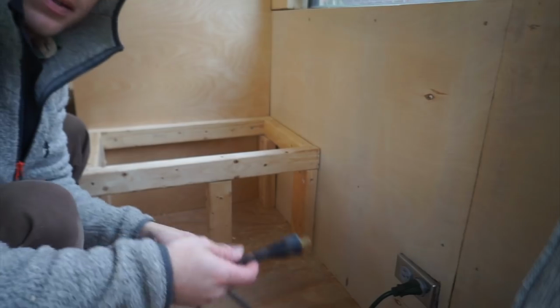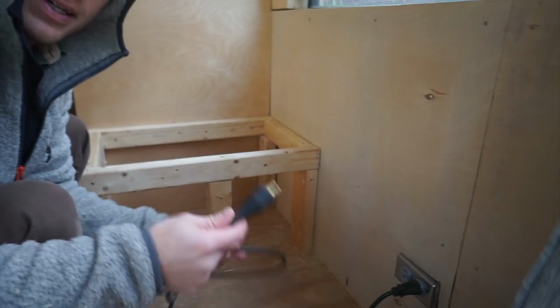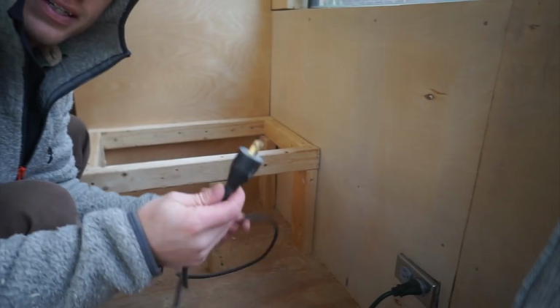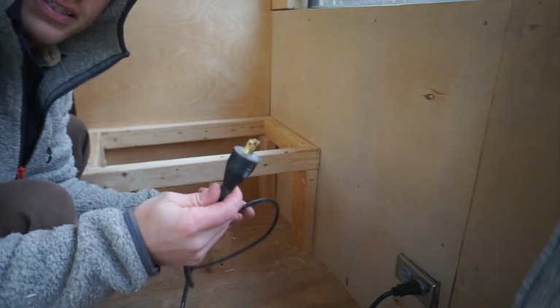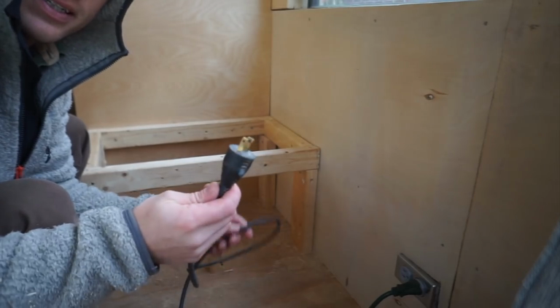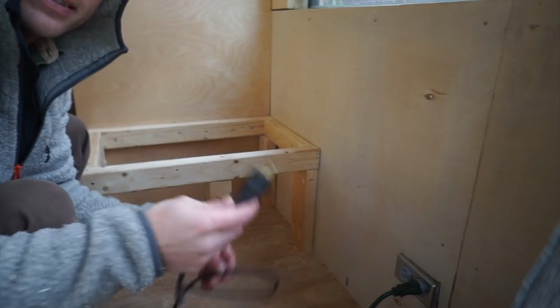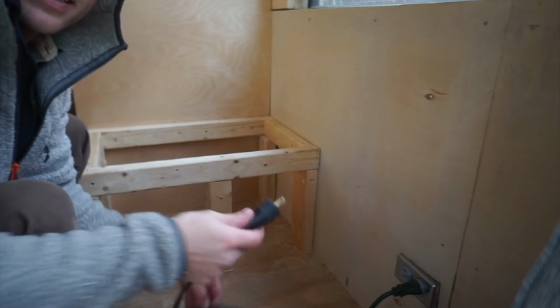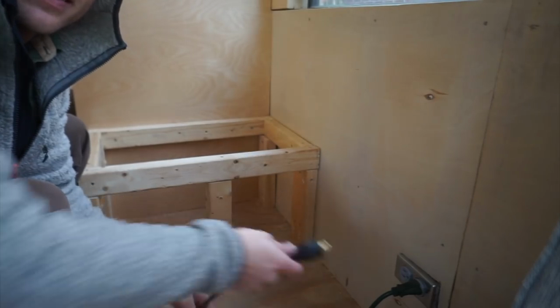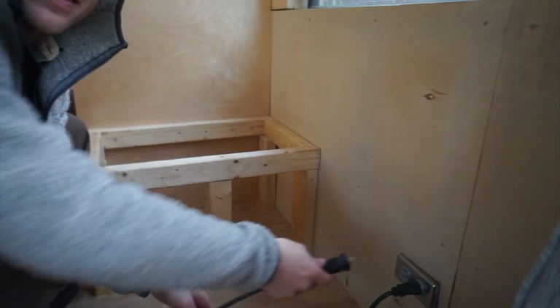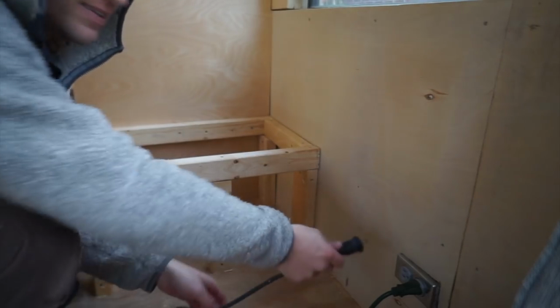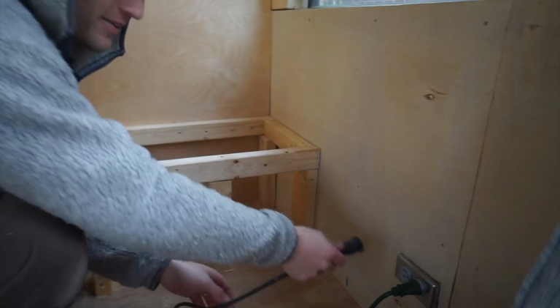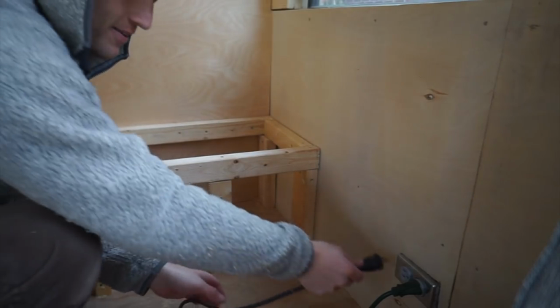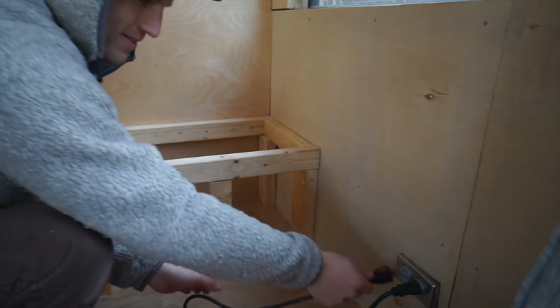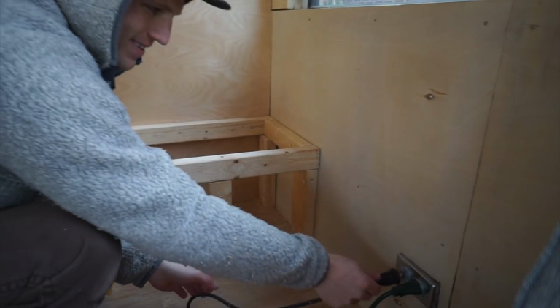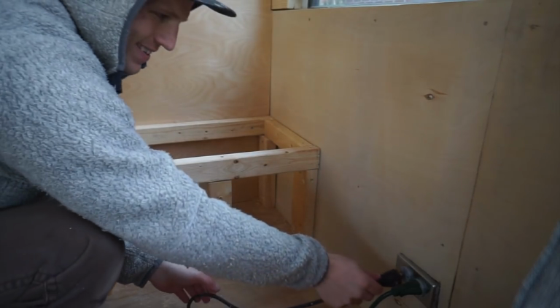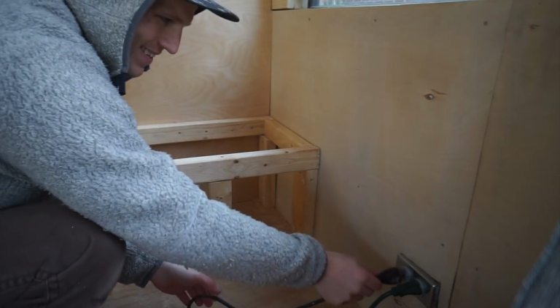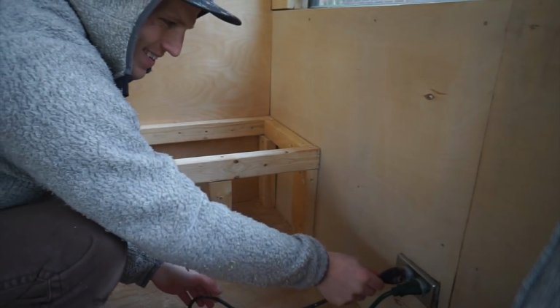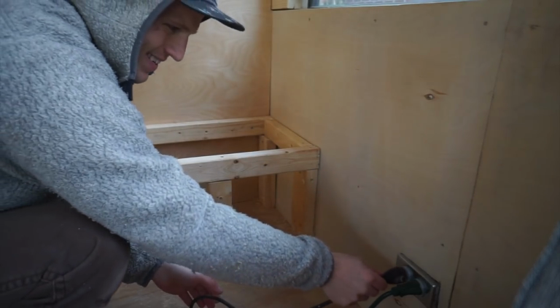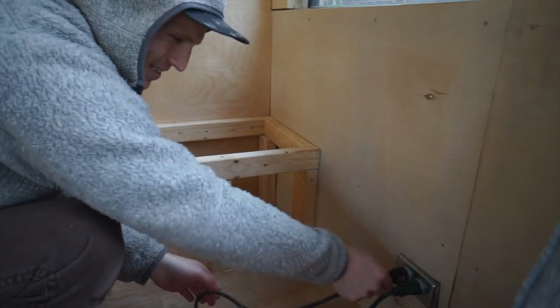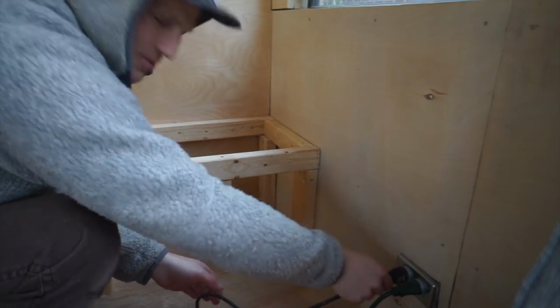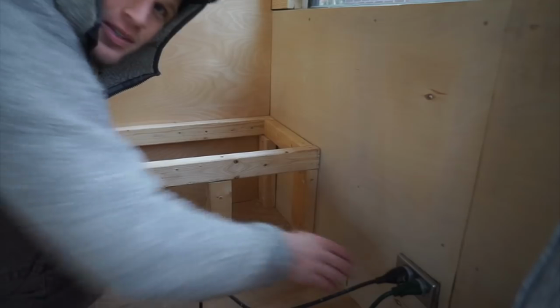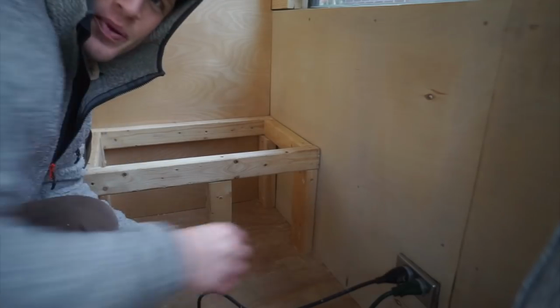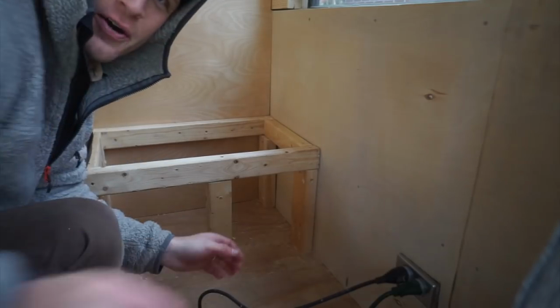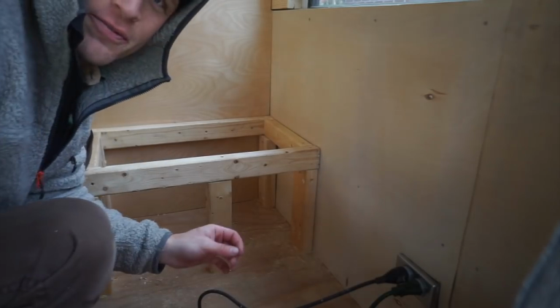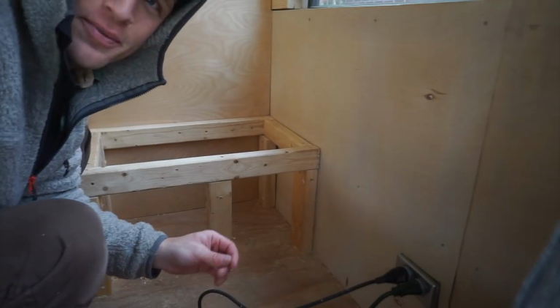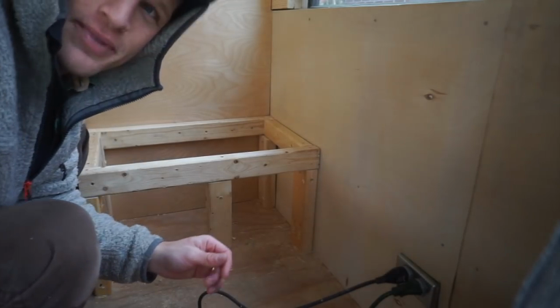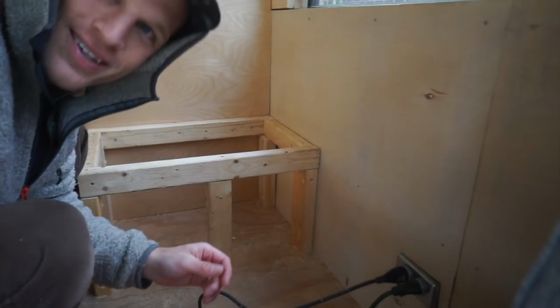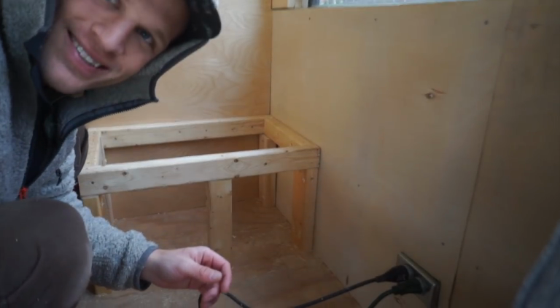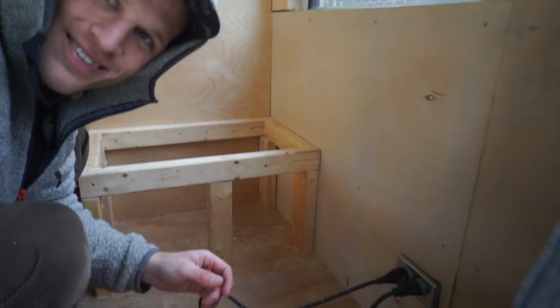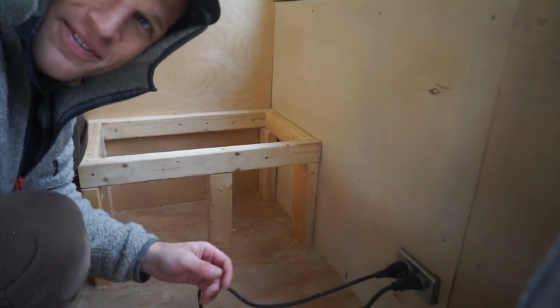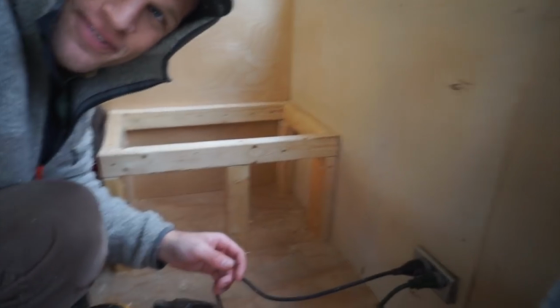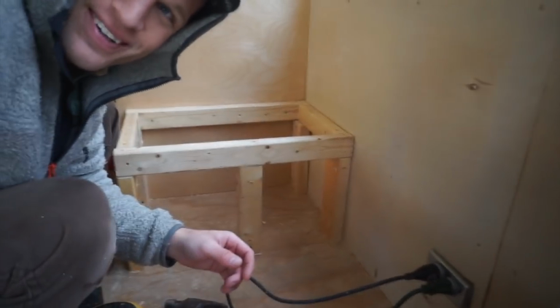Hey guys, check this out — using the power from the bus. So much fun.